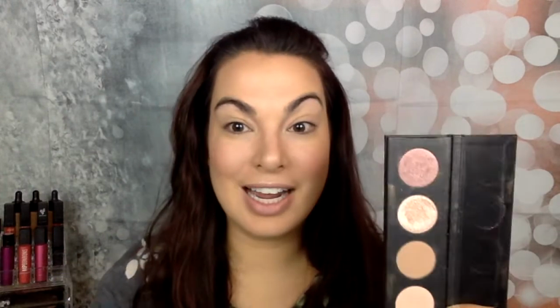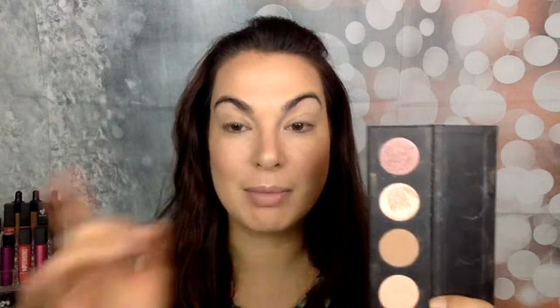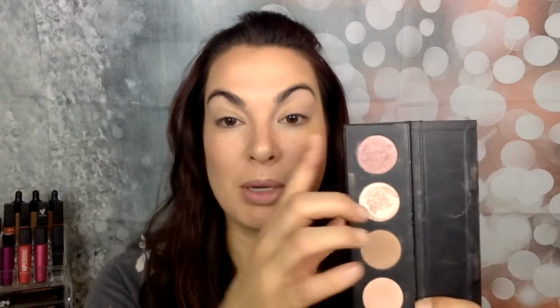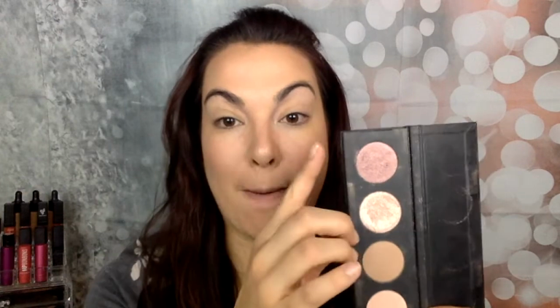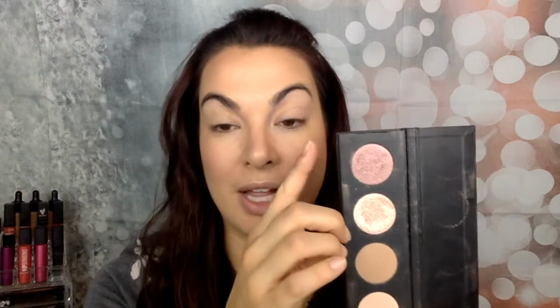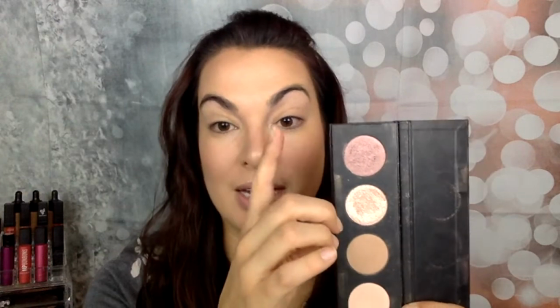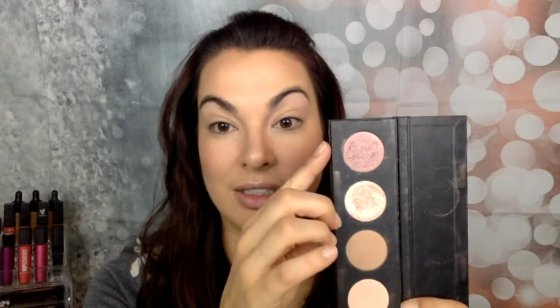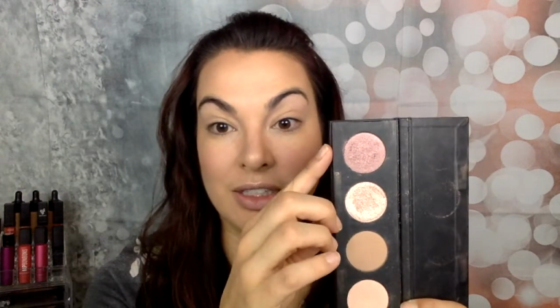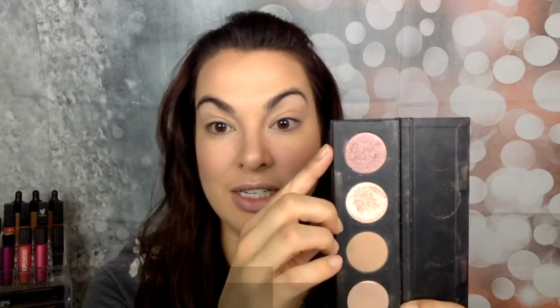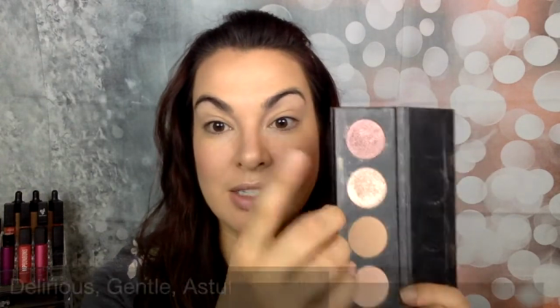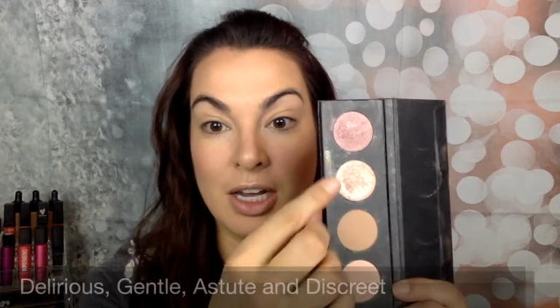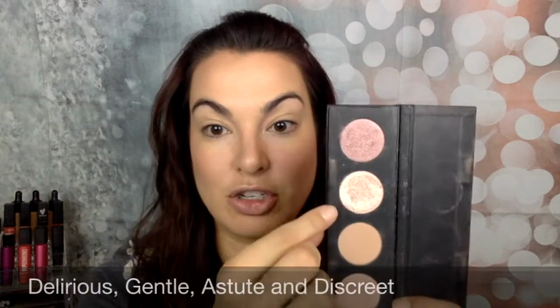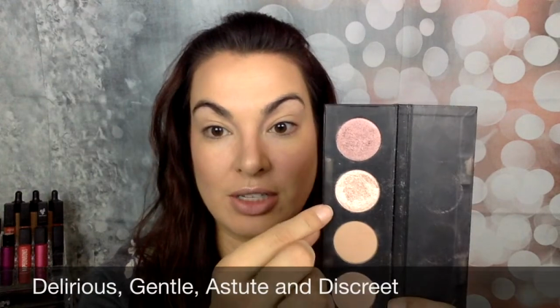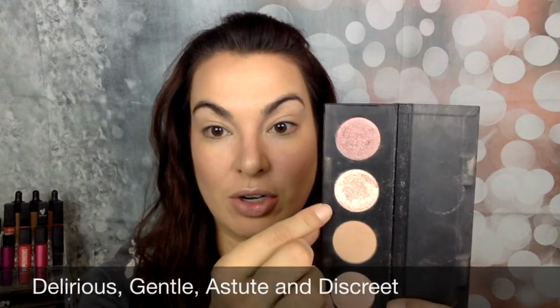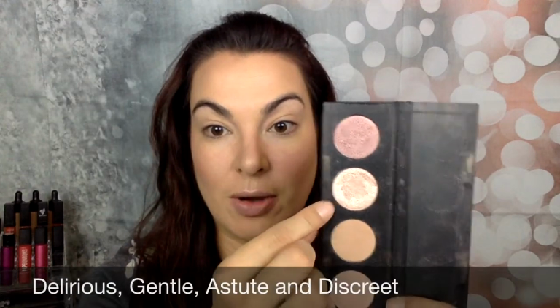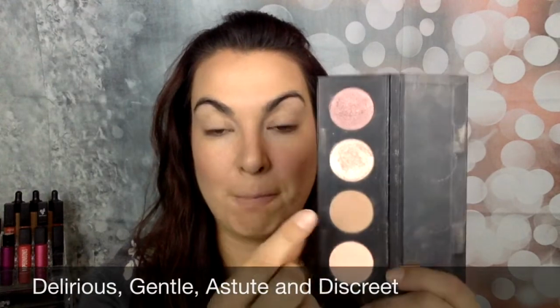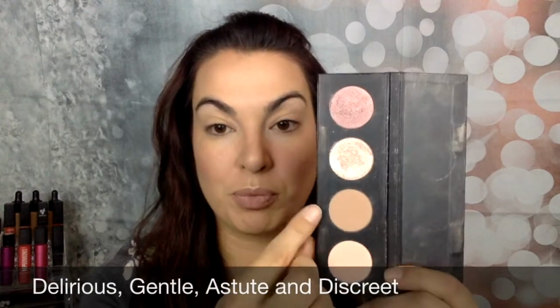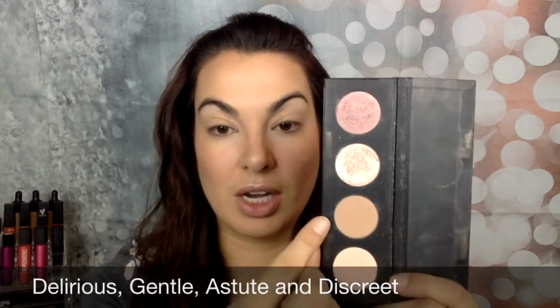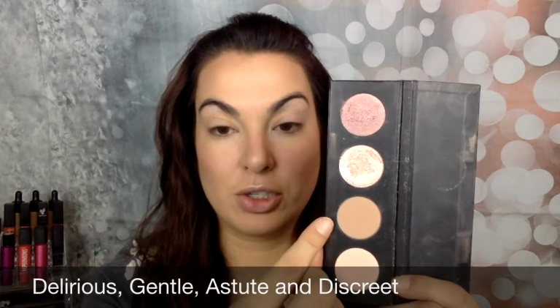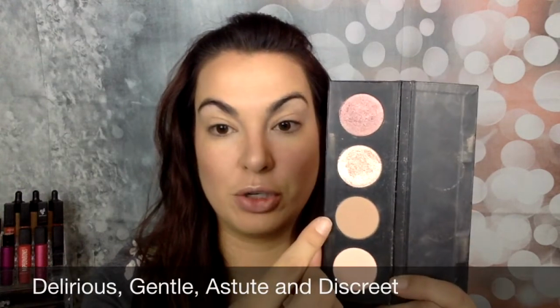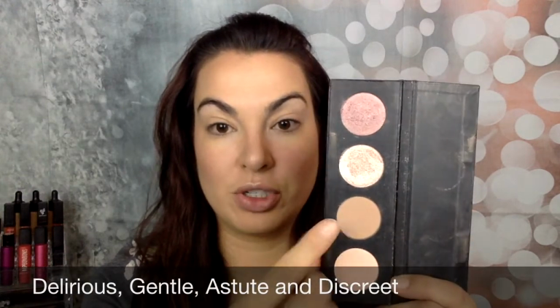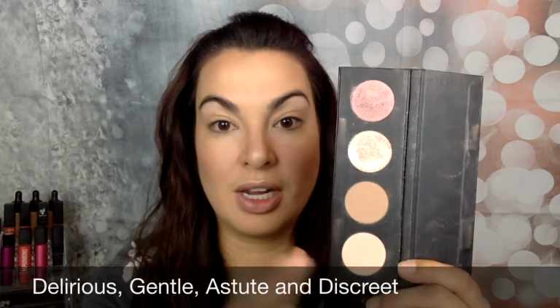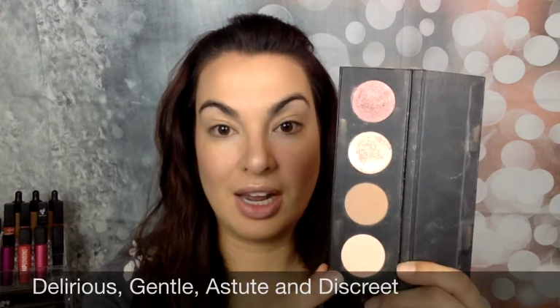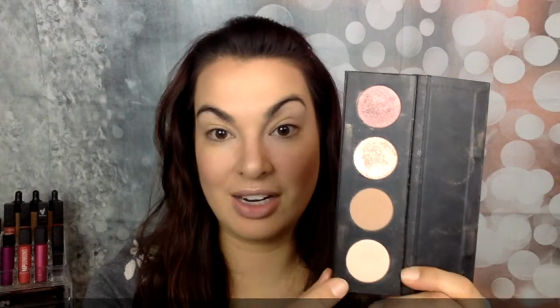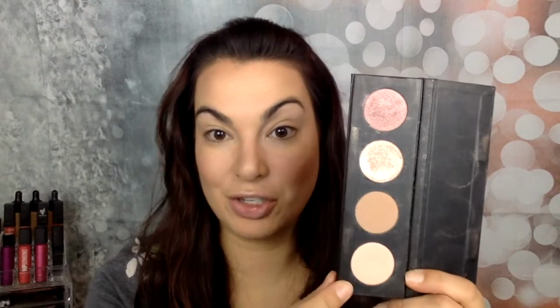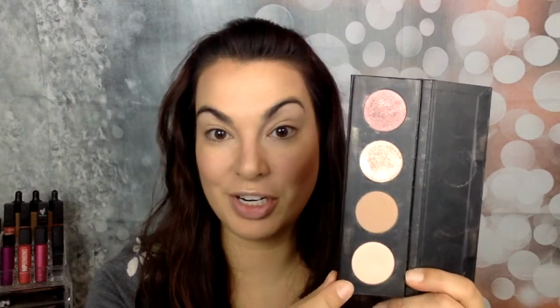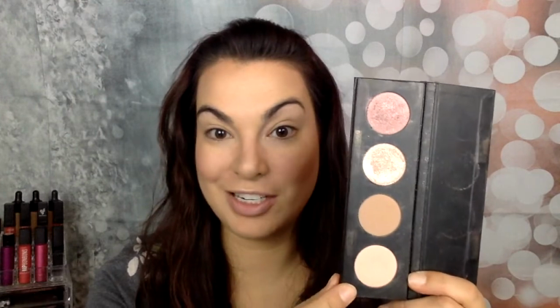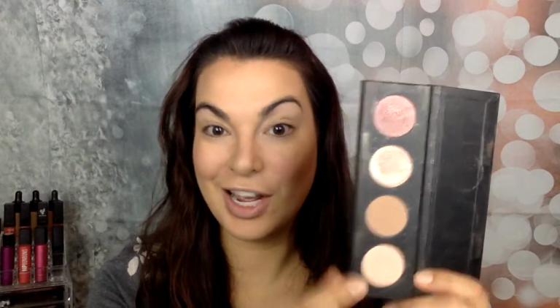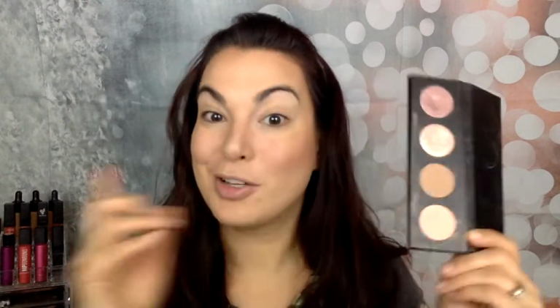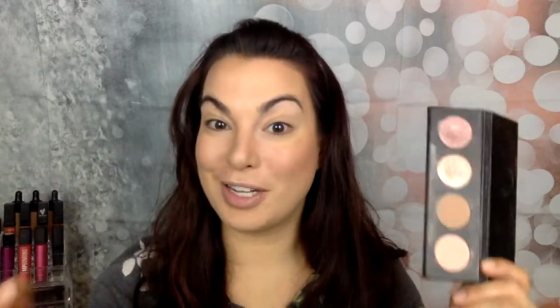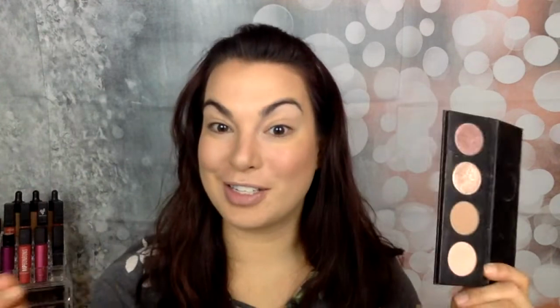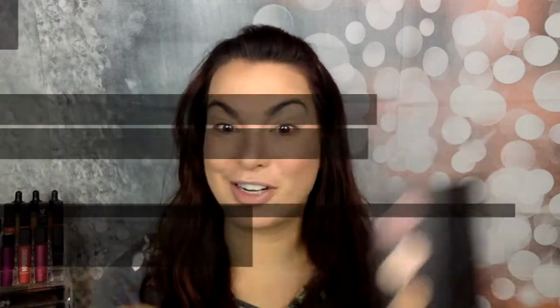Today I'm going to be applying Delirious, Gentle, Astute, and Discreet. So let's get started.